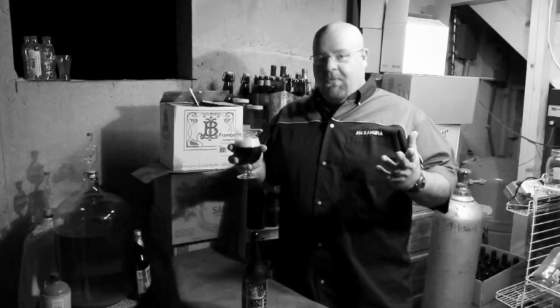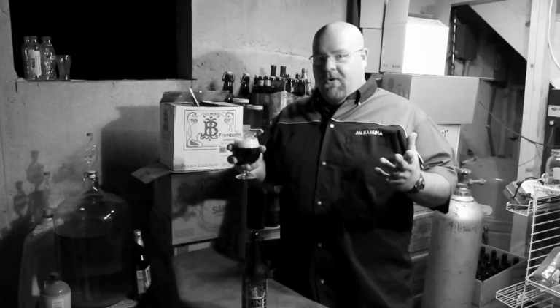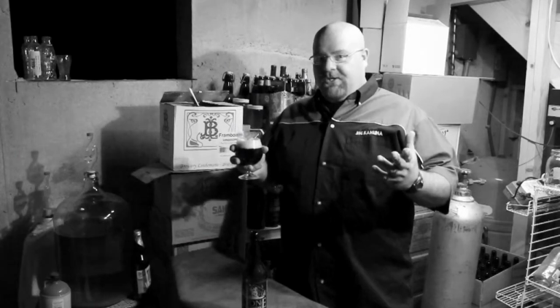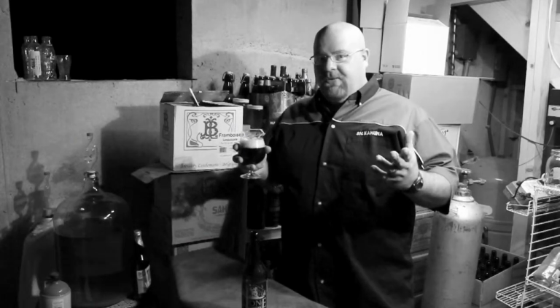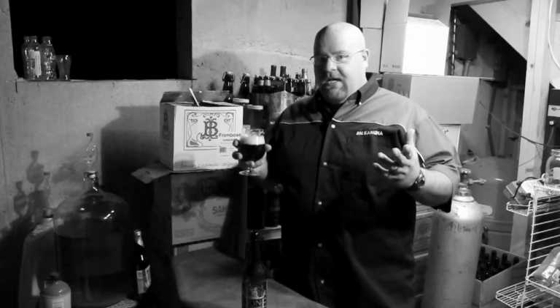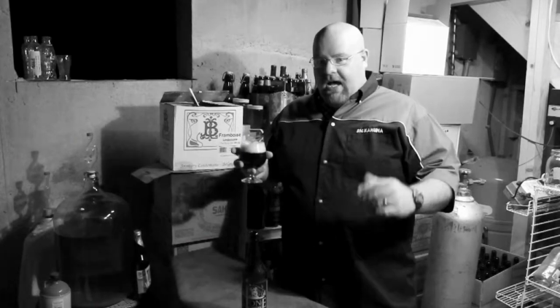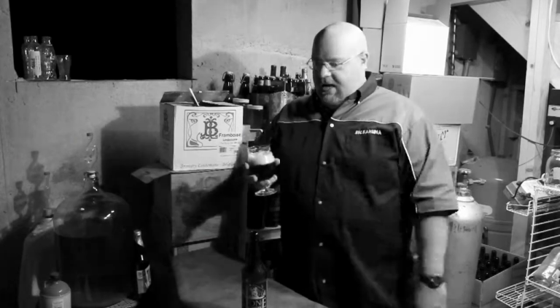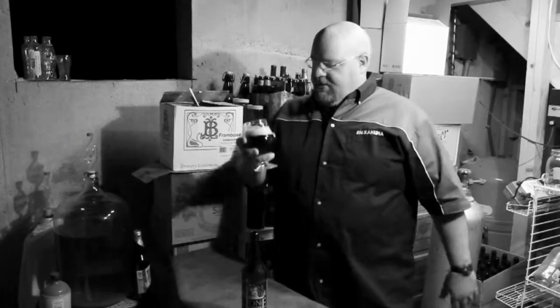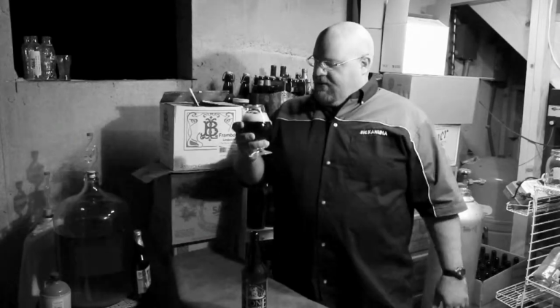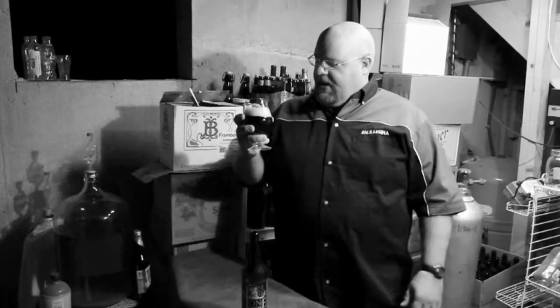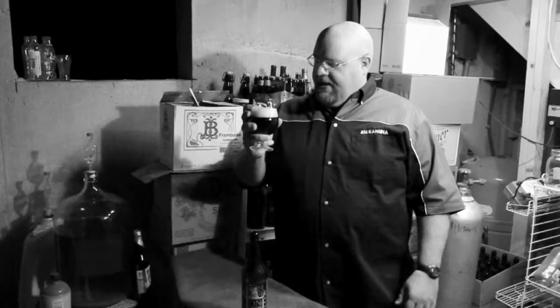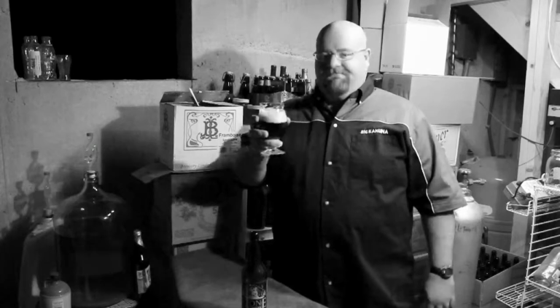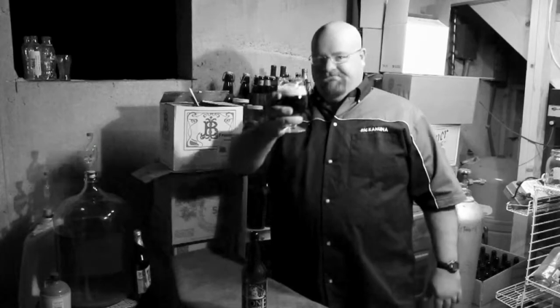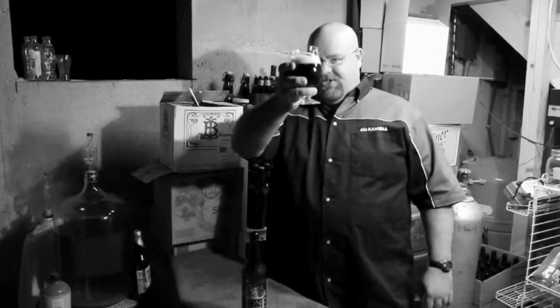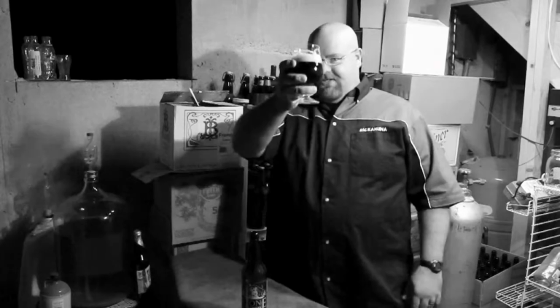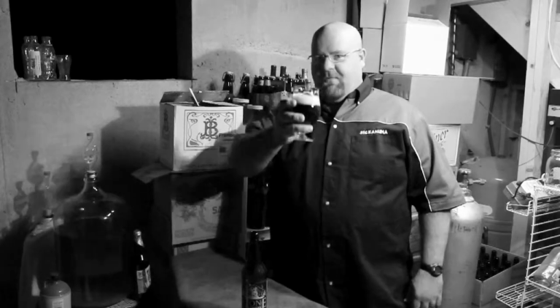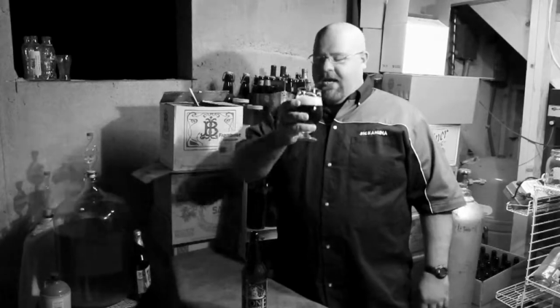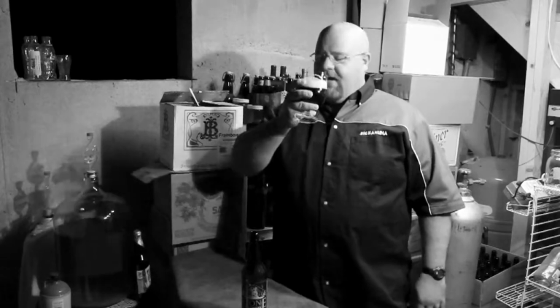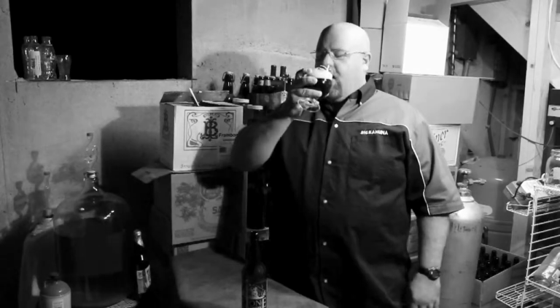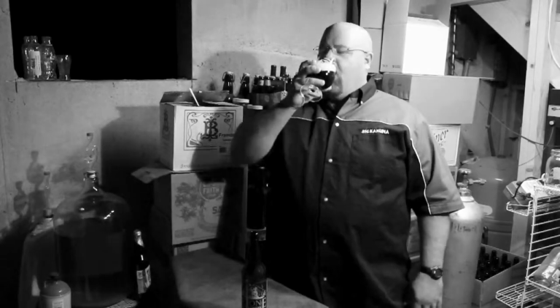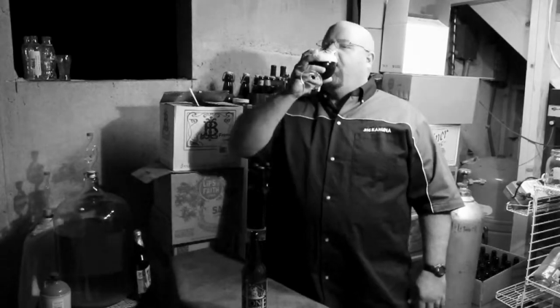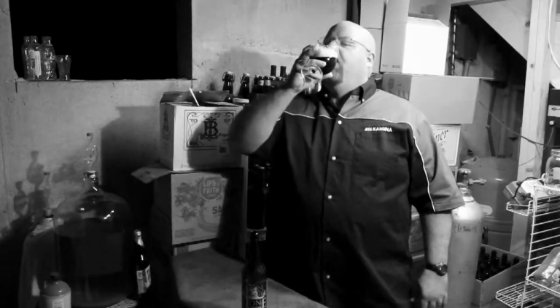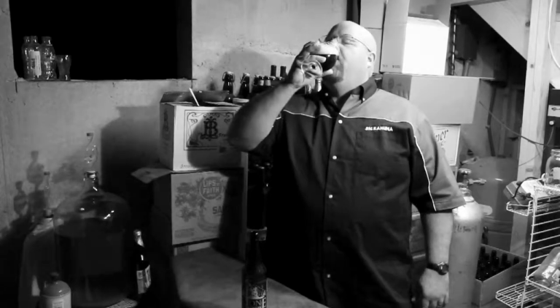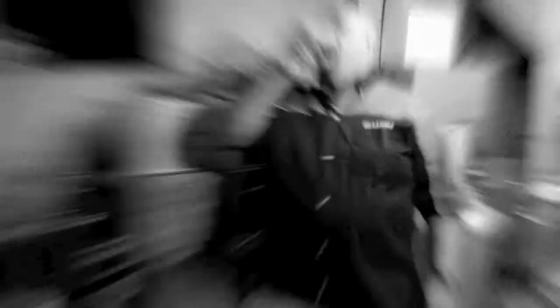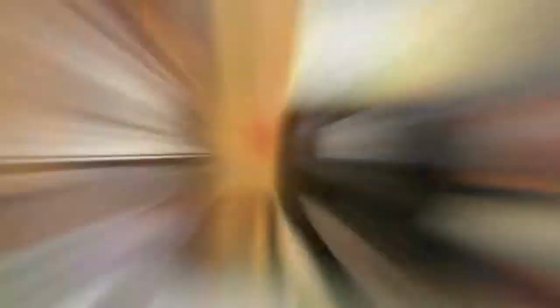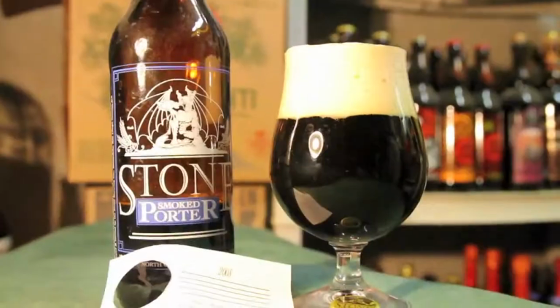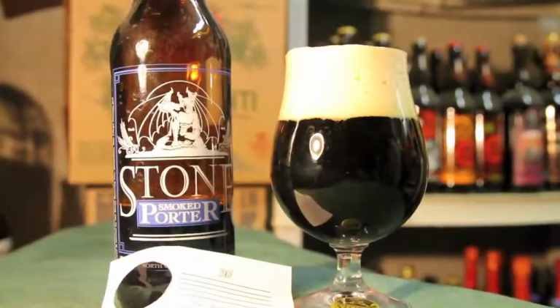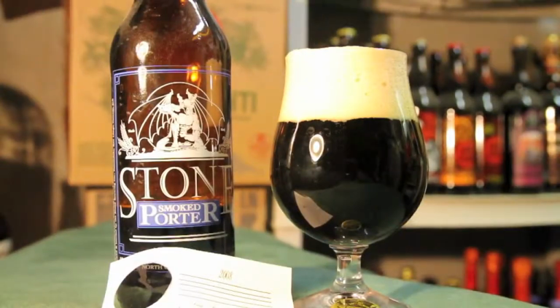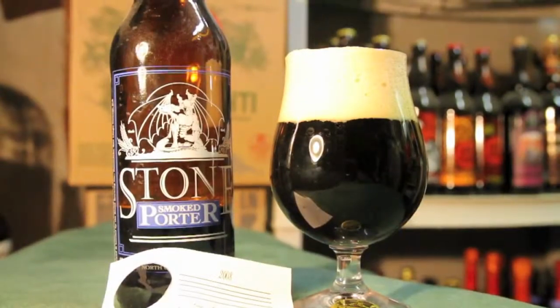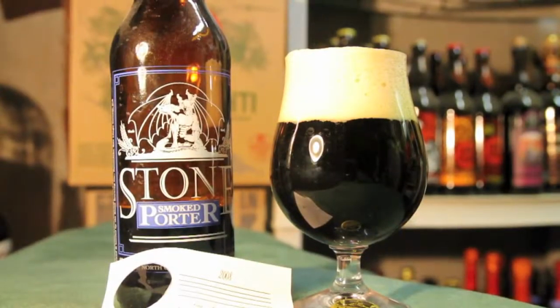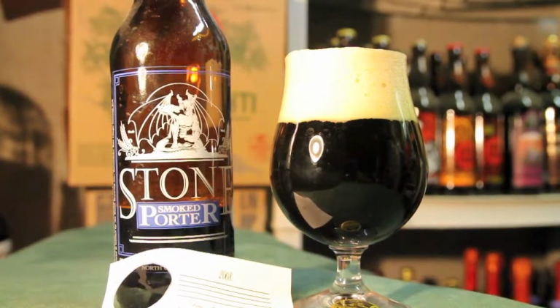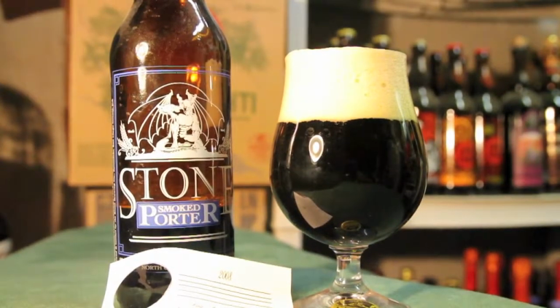I am expanding my palate — I hope you are too. Drink what you like. Cheers, everybody.